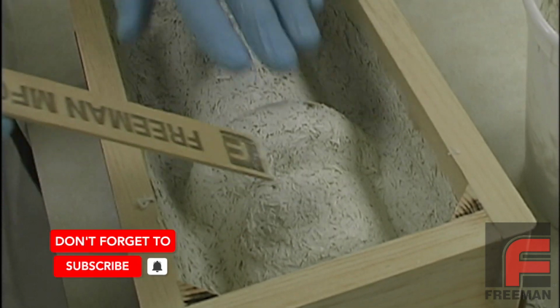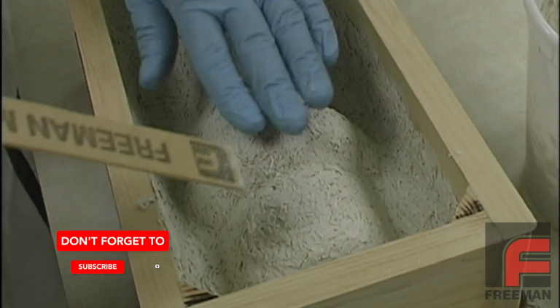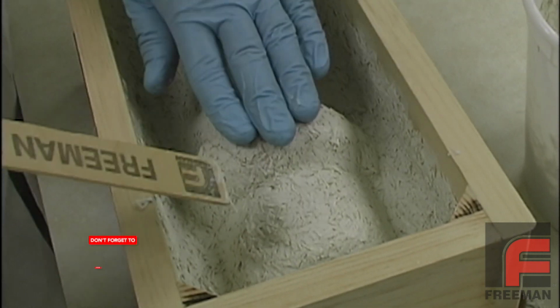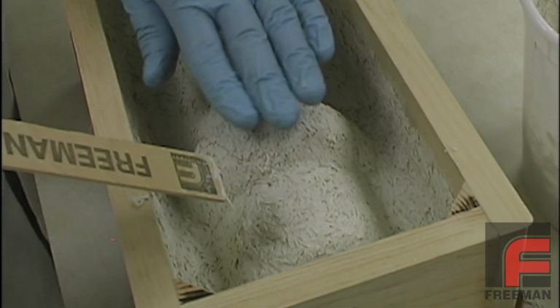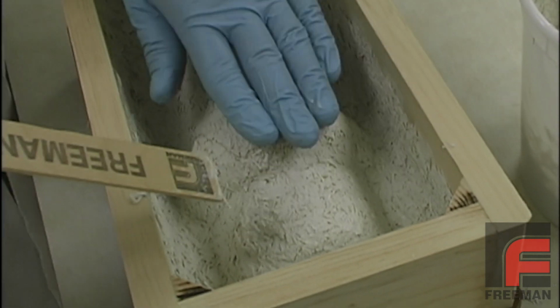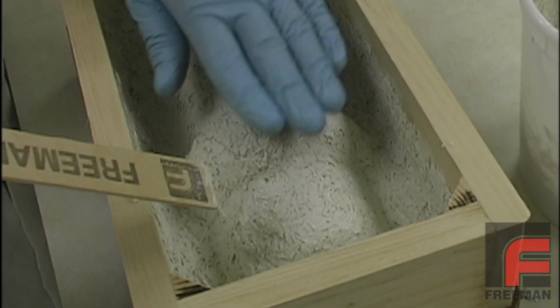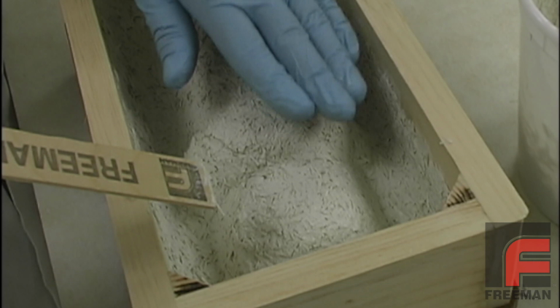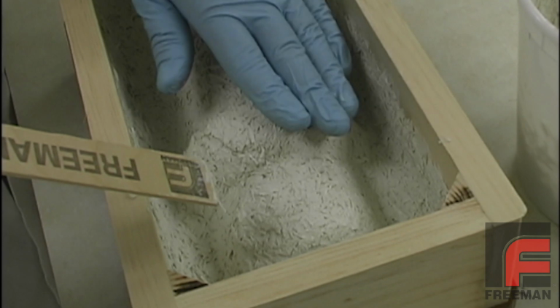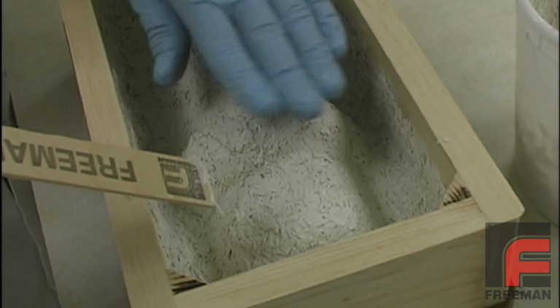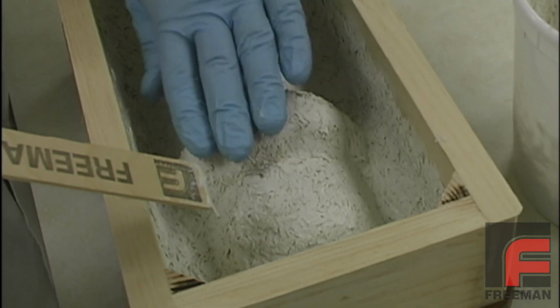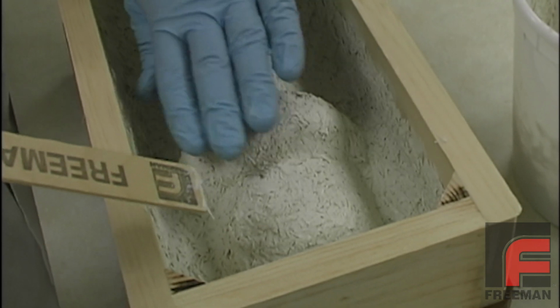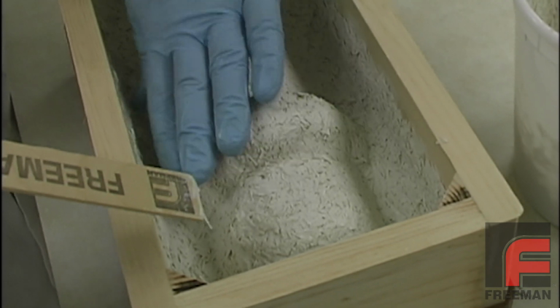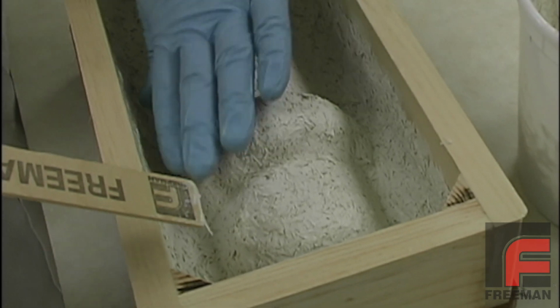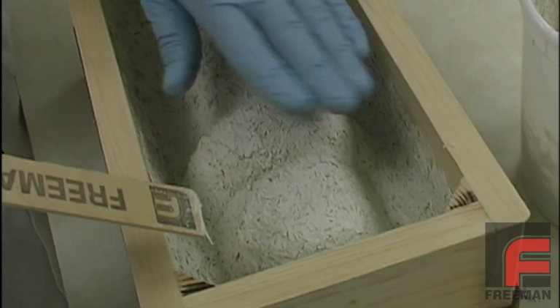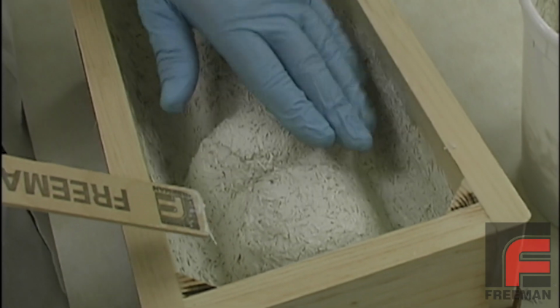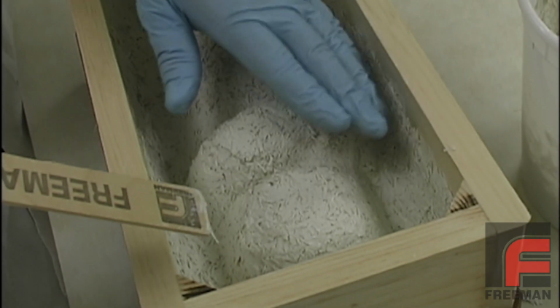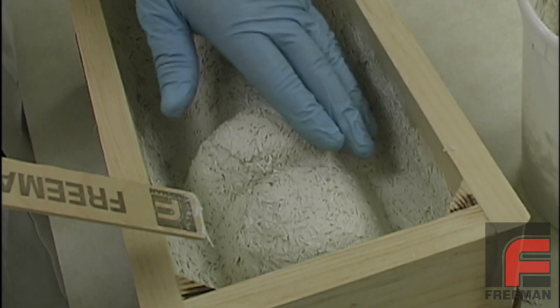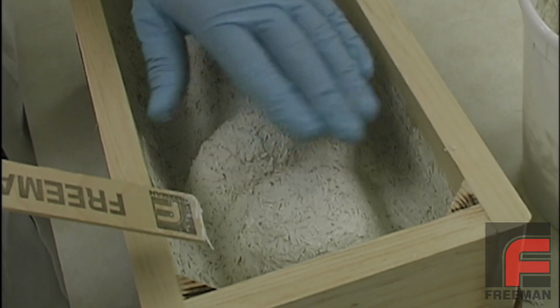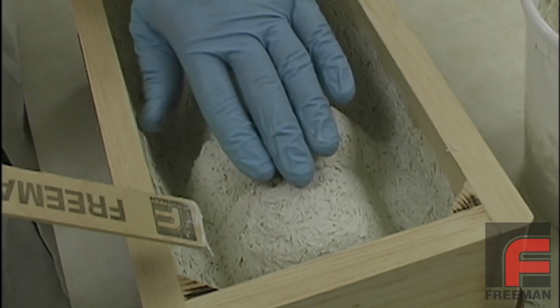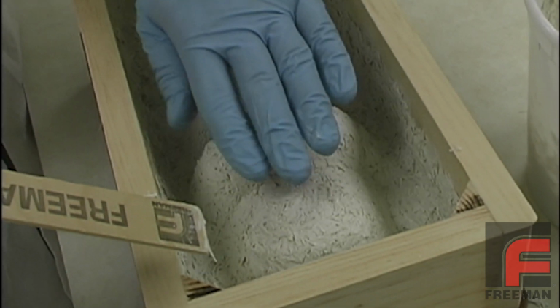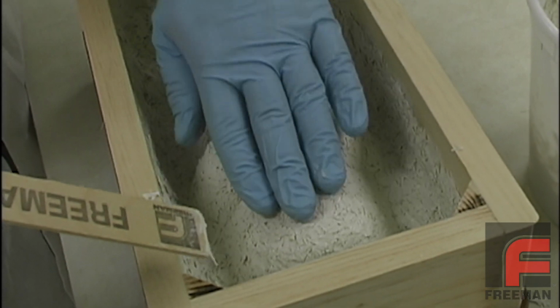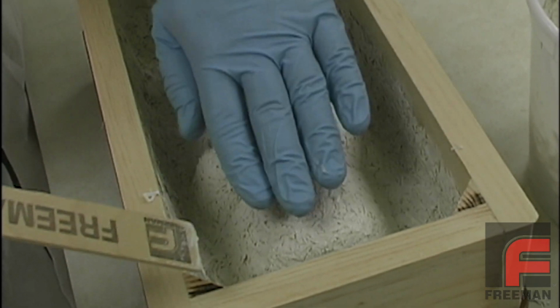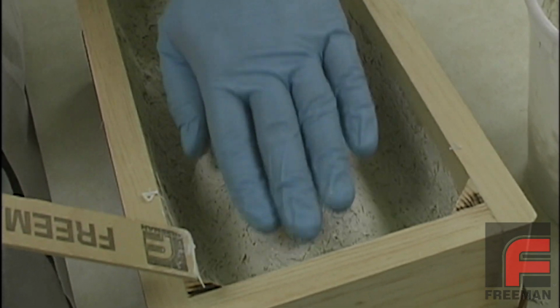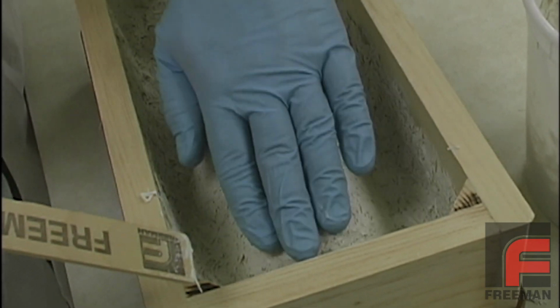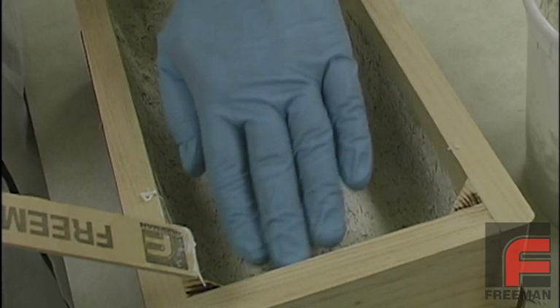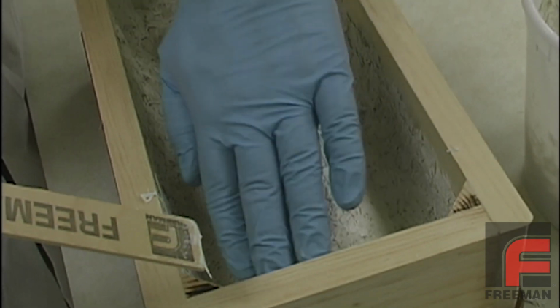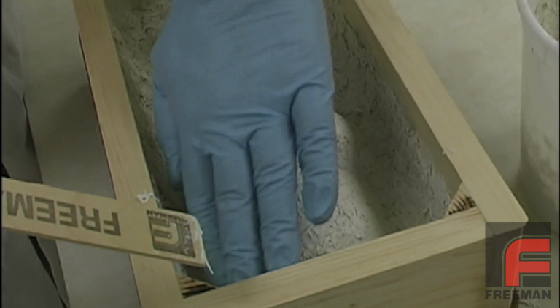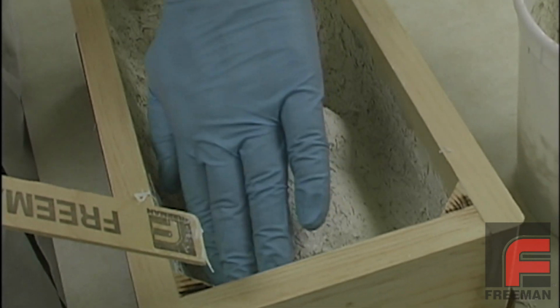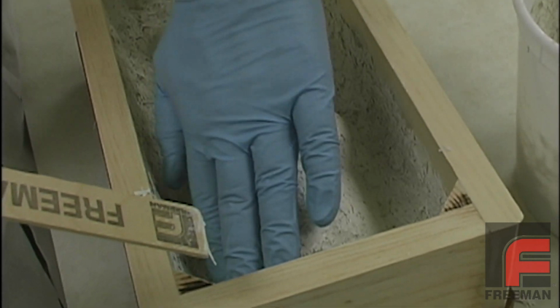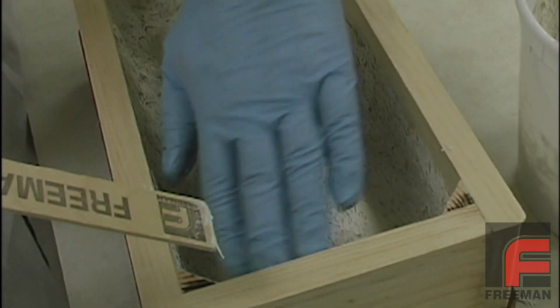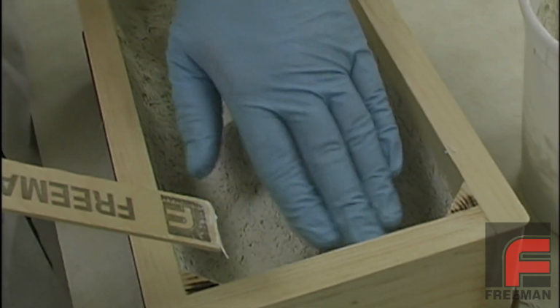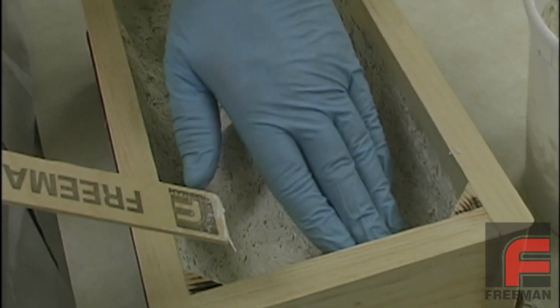As our mixture starts to dry, it is even easier to work with. We can even form it with our hand.